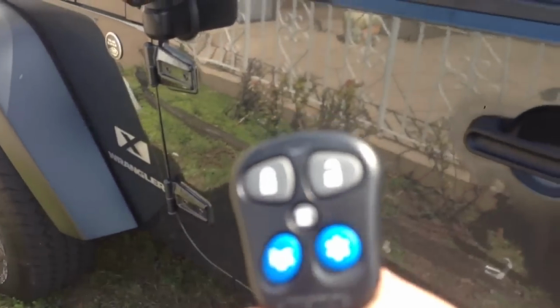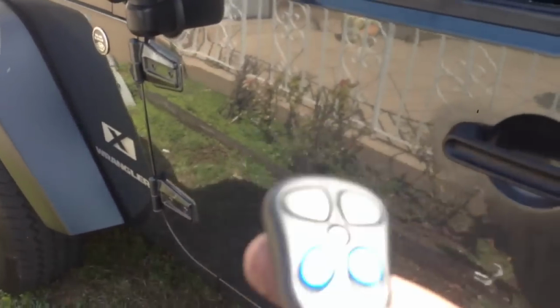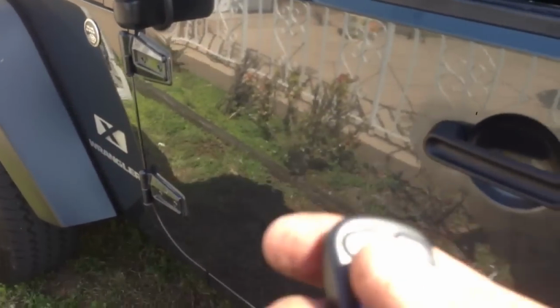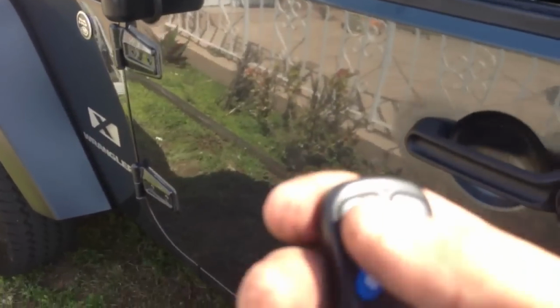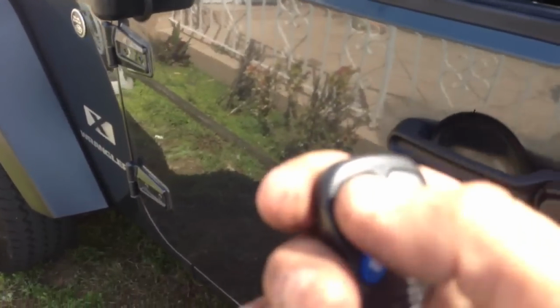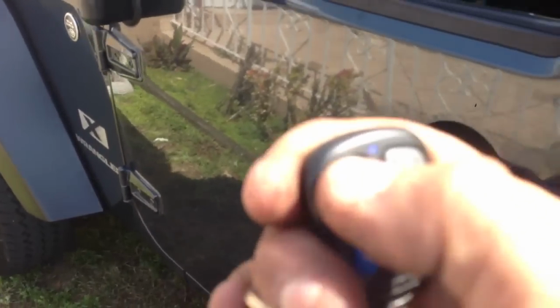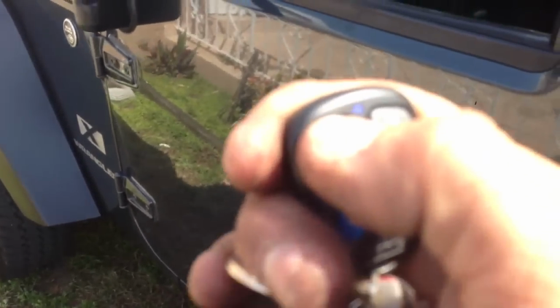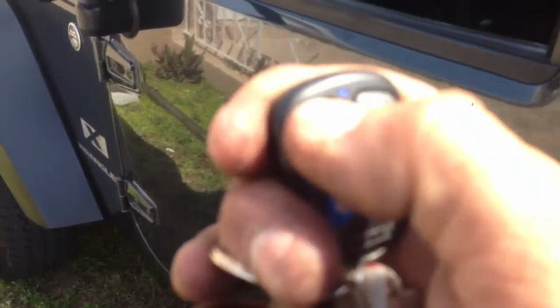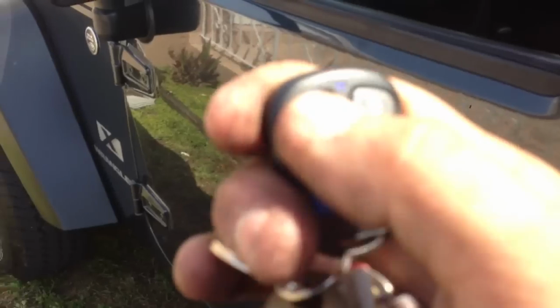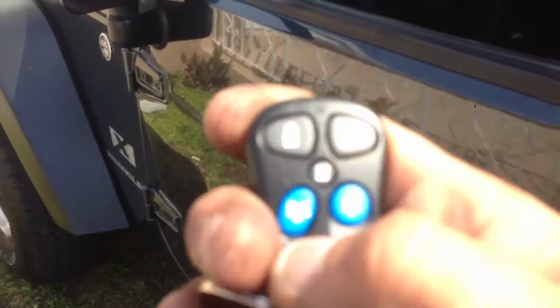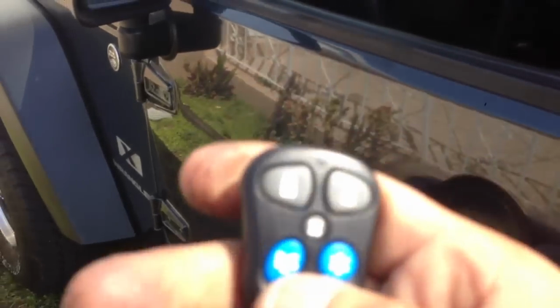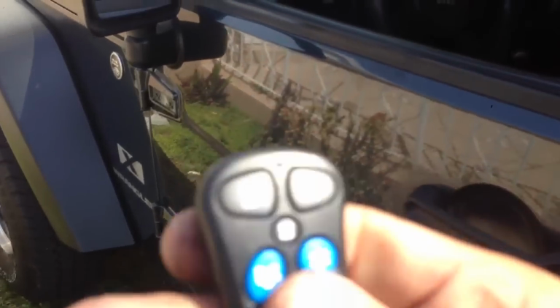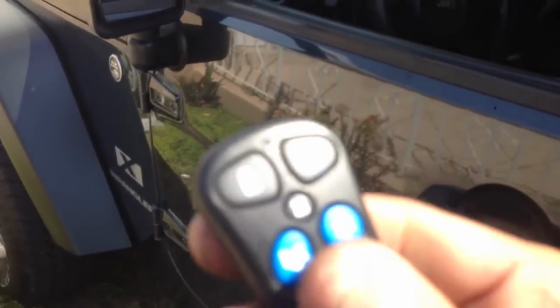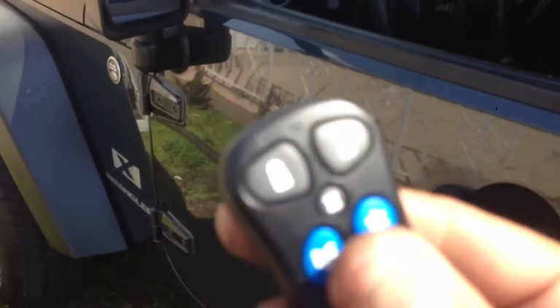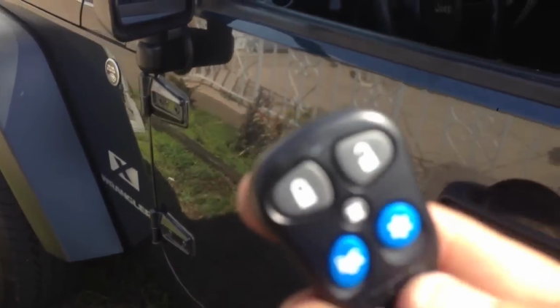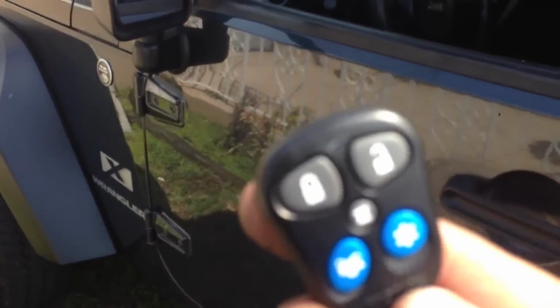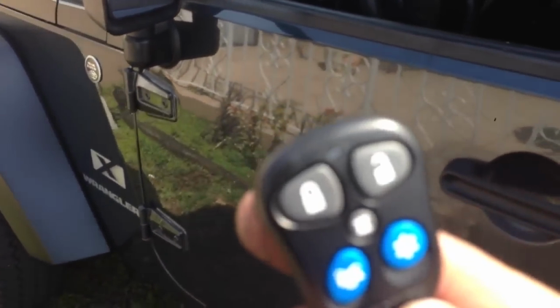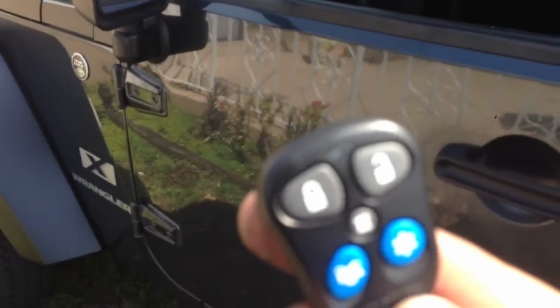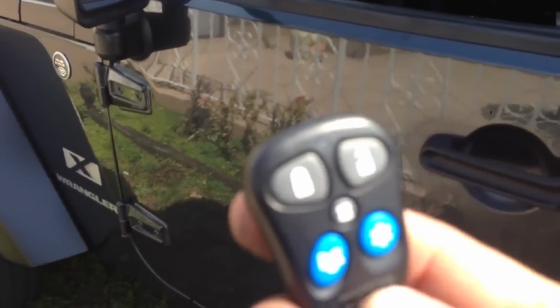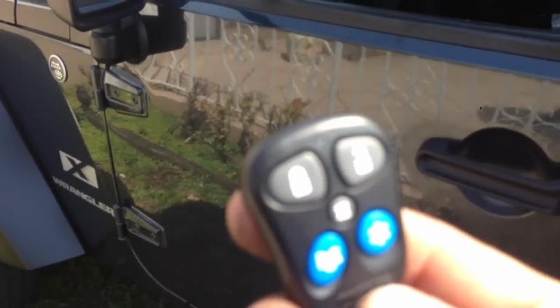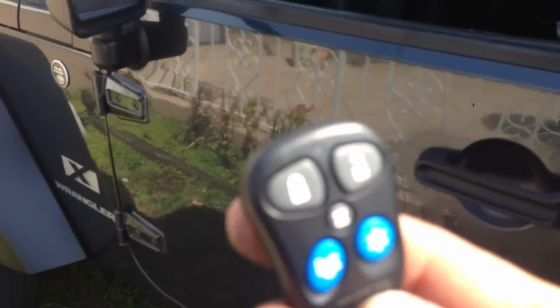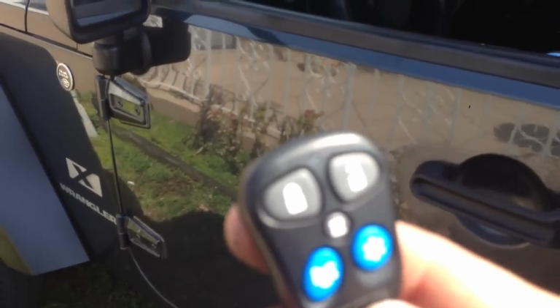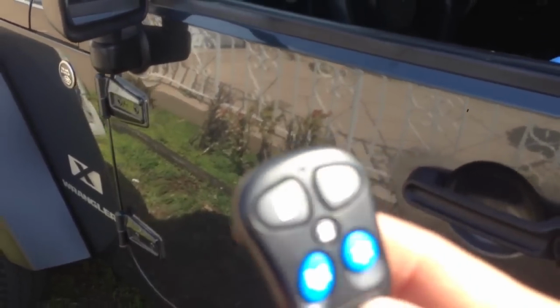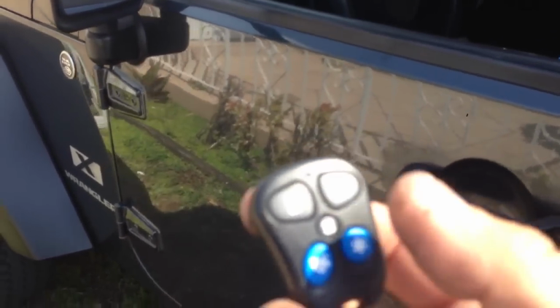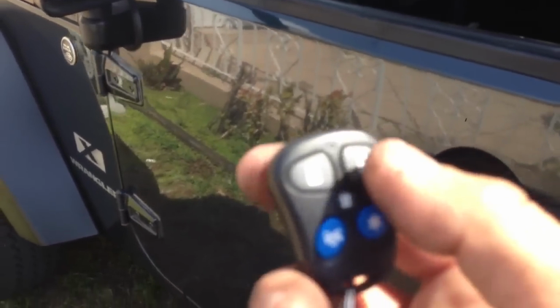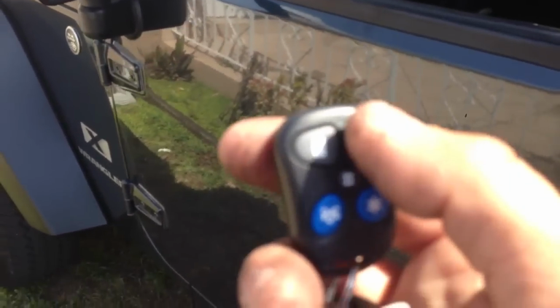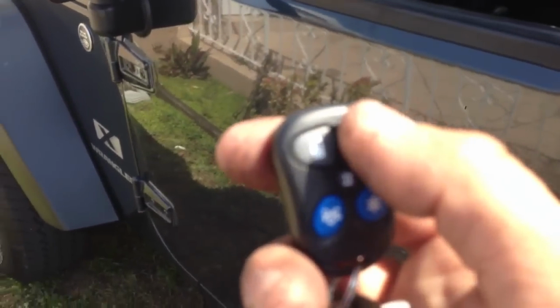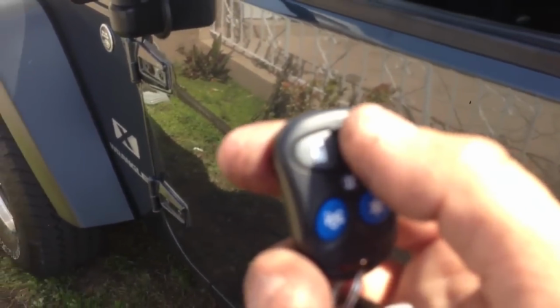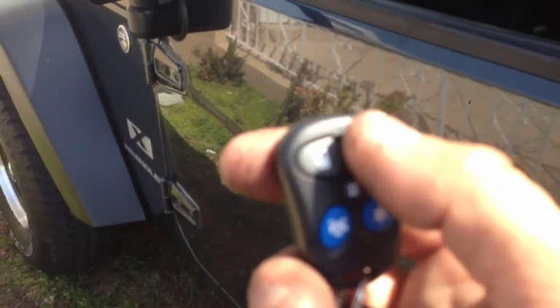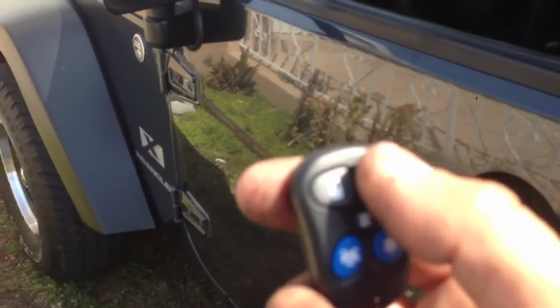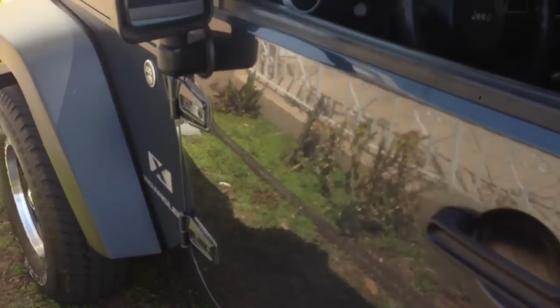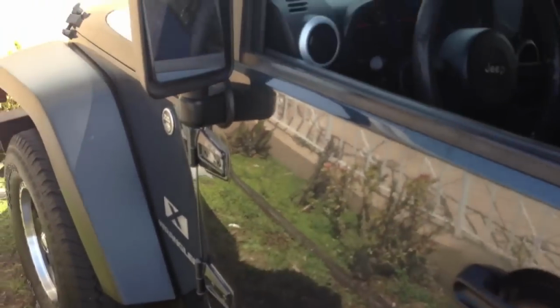I'm going to arm this system. You get one chirp. This one here is to disarm it.